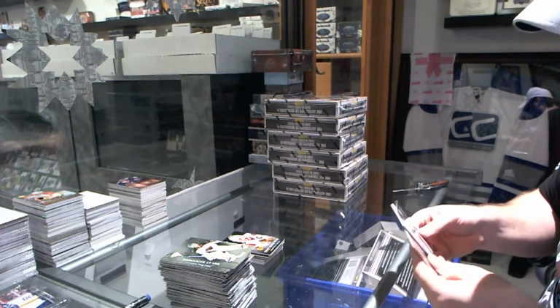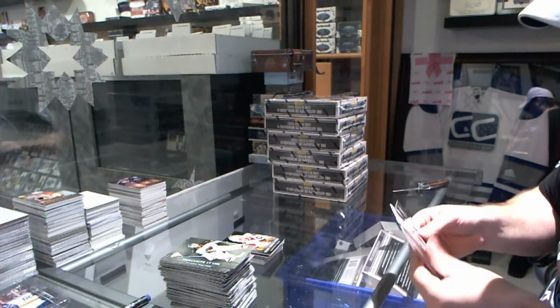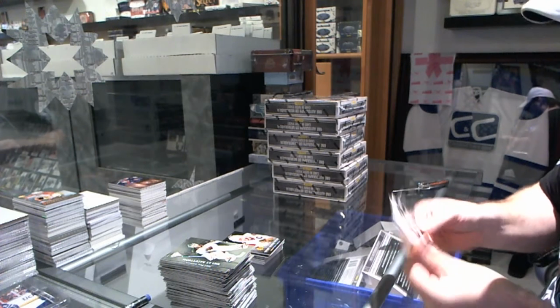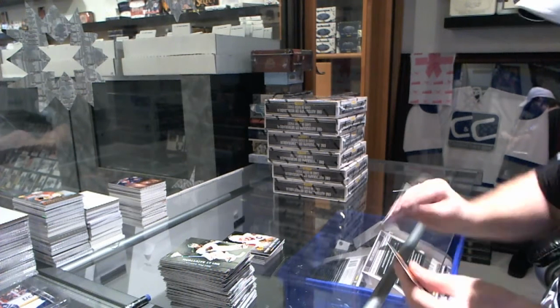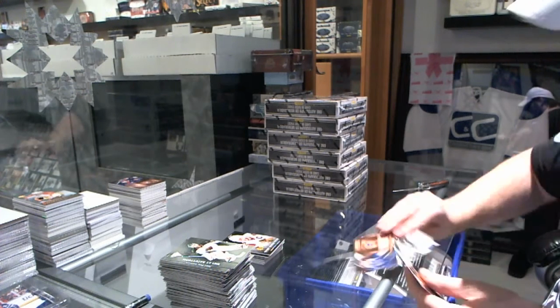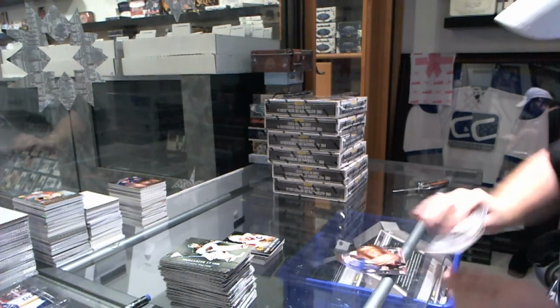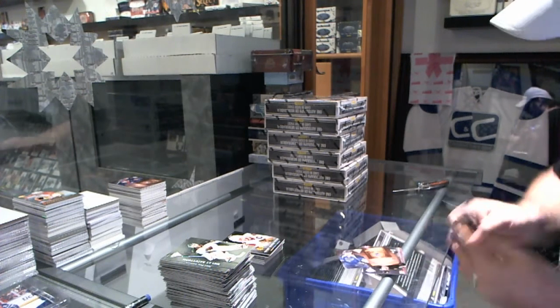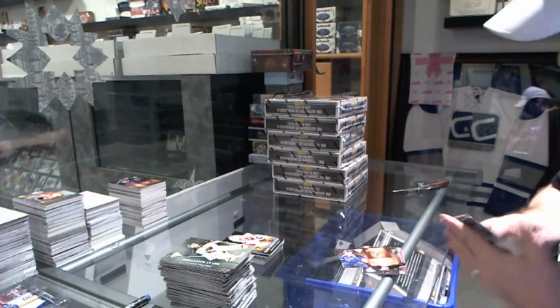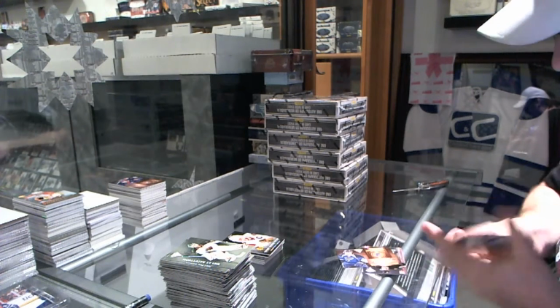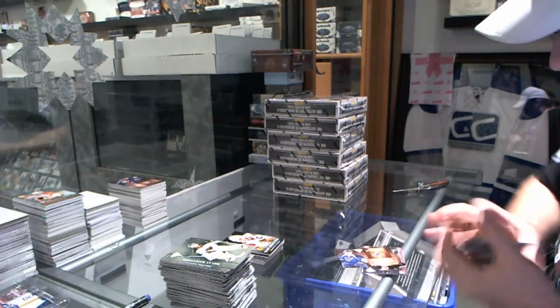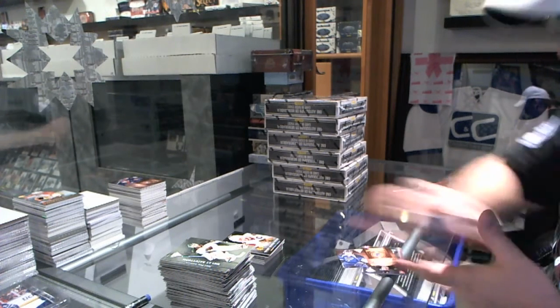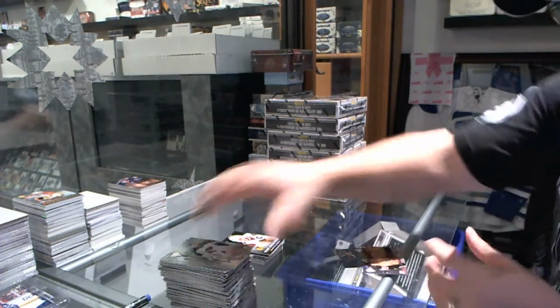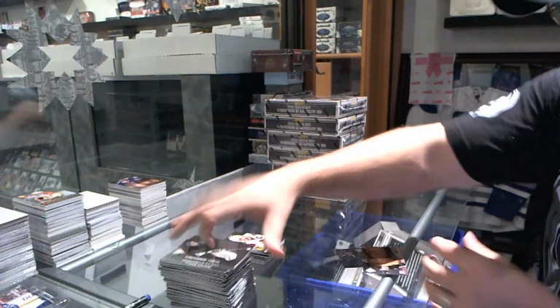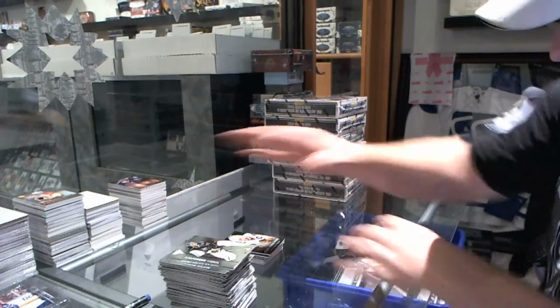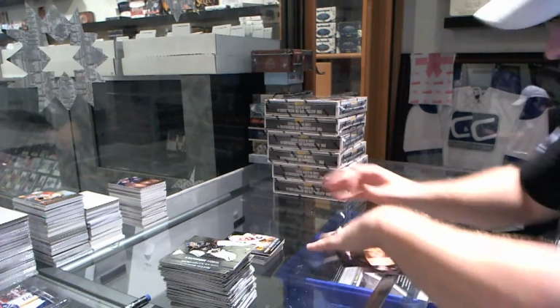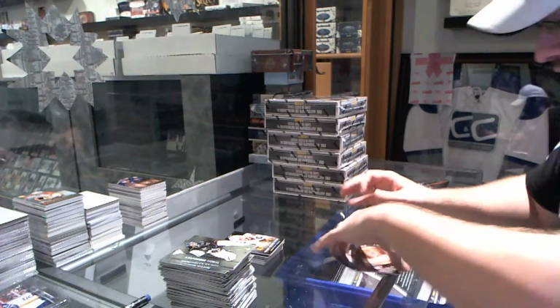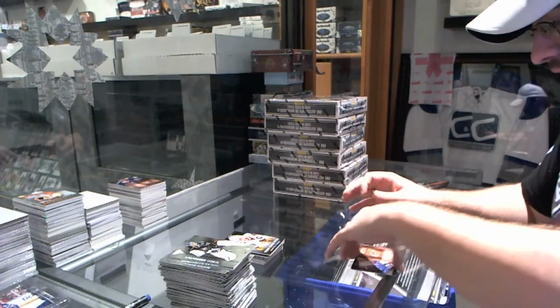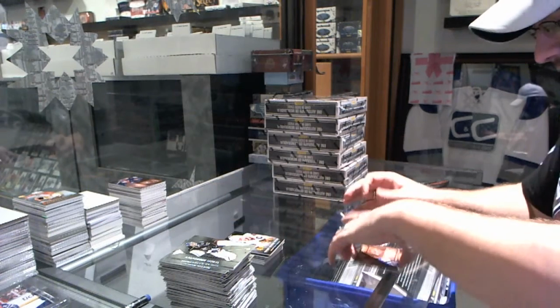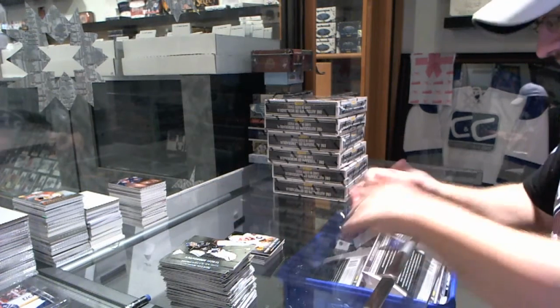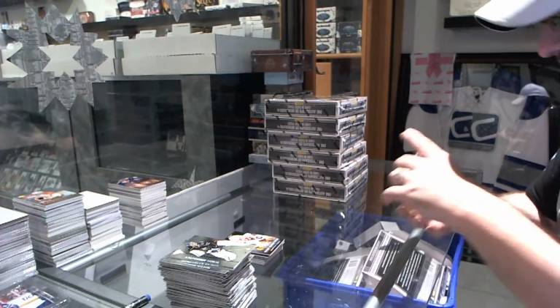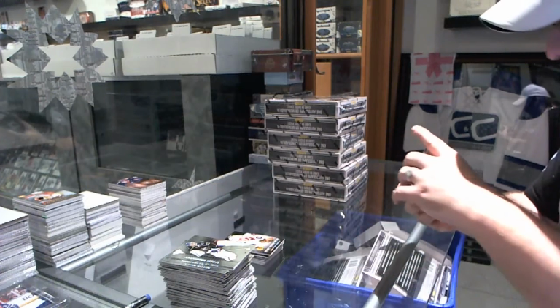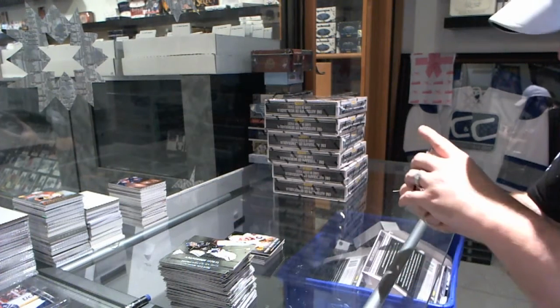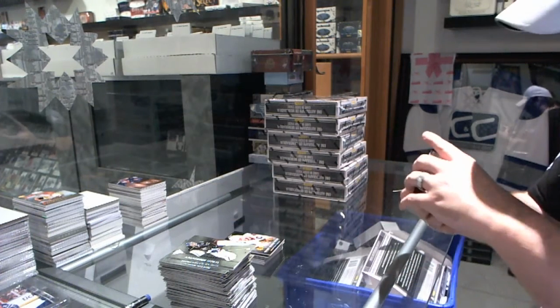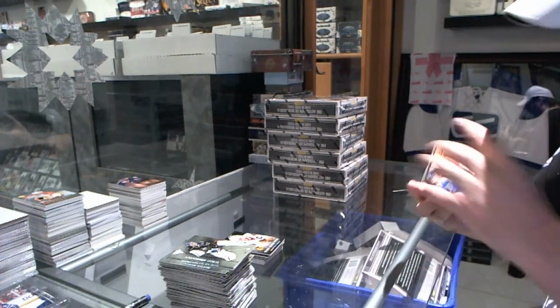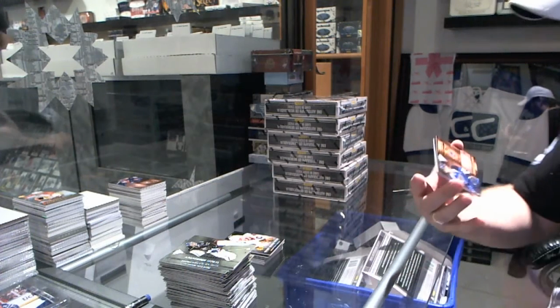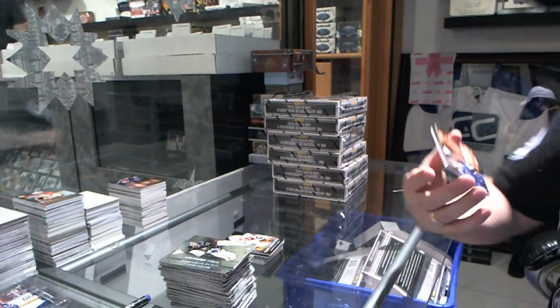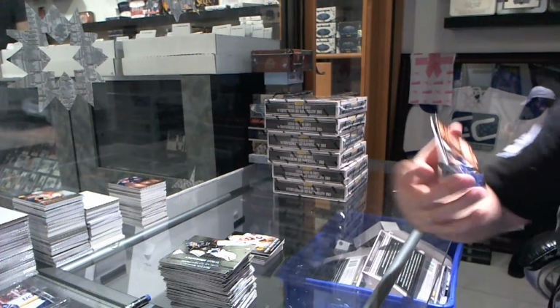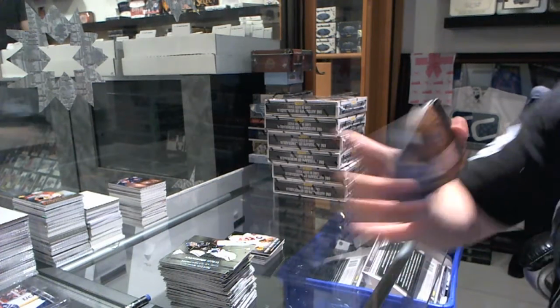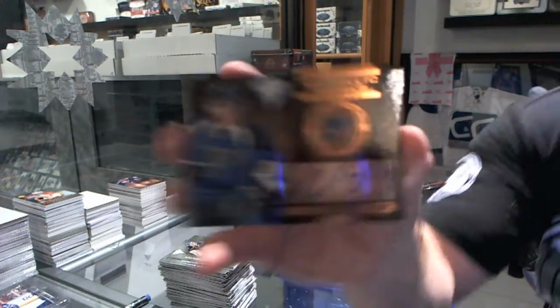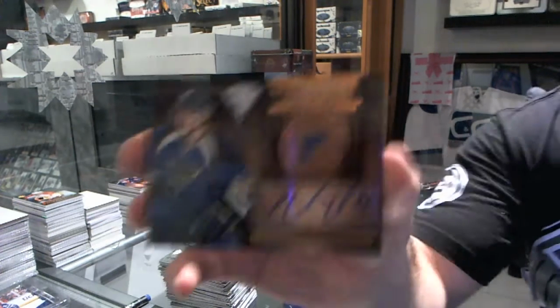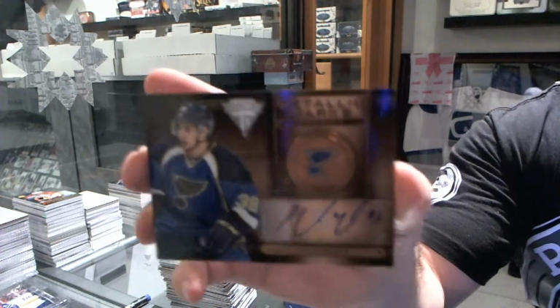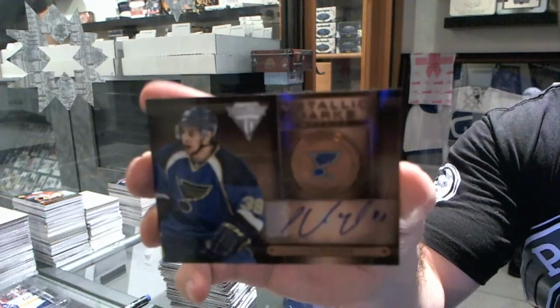And we've got for the St. Louis Blues, metallic marks autograph of Philip McCray.